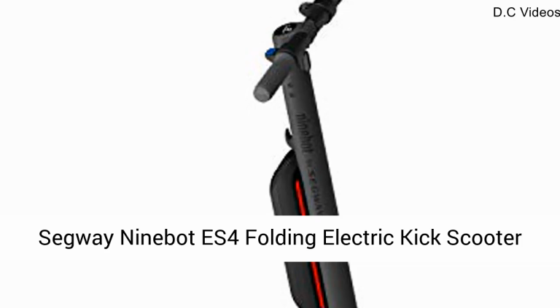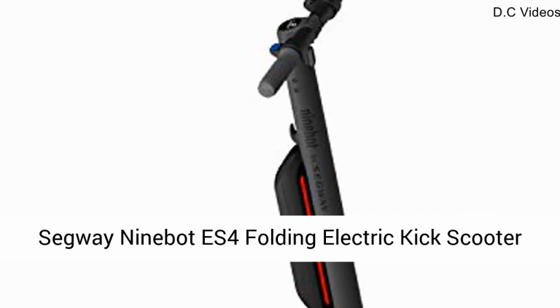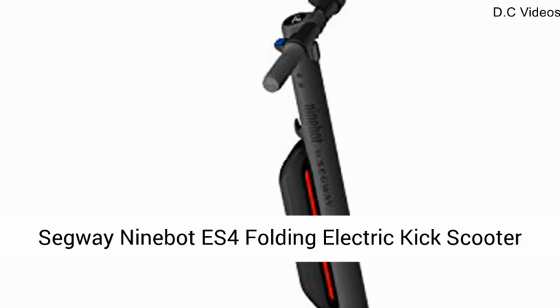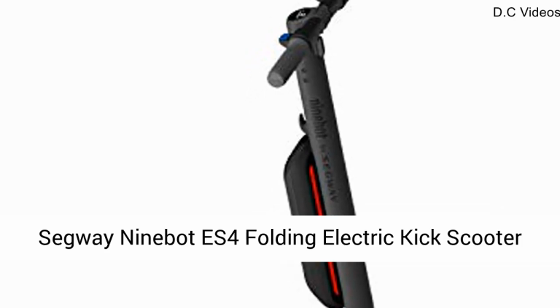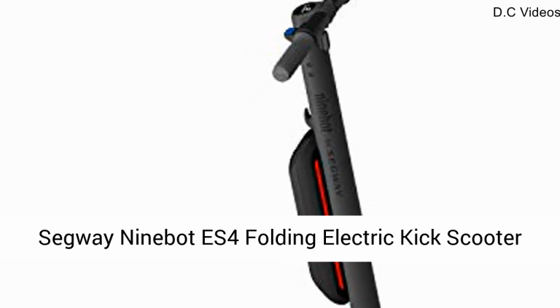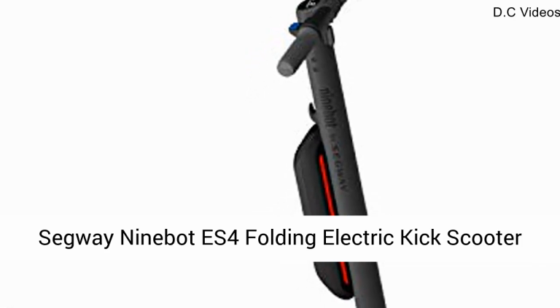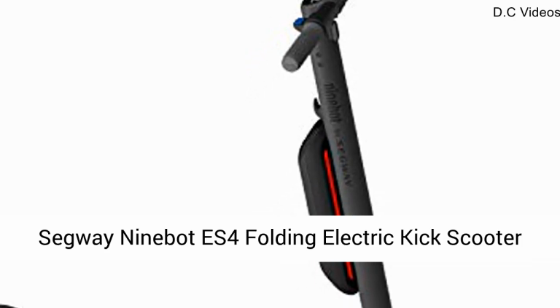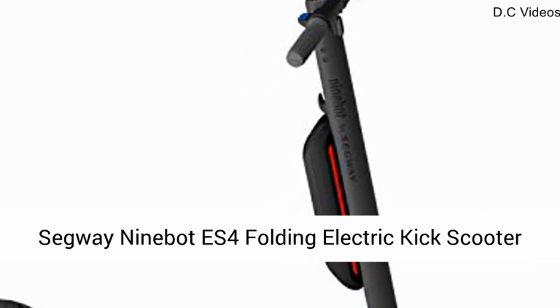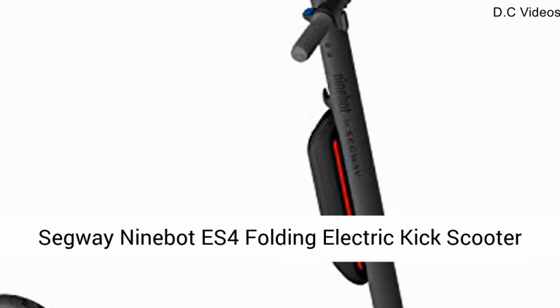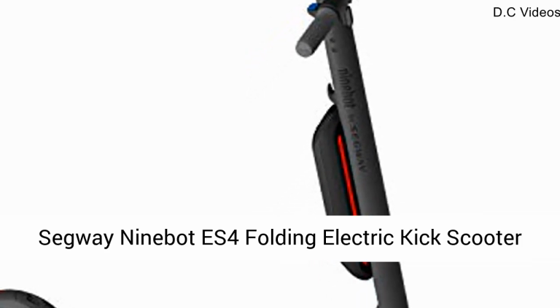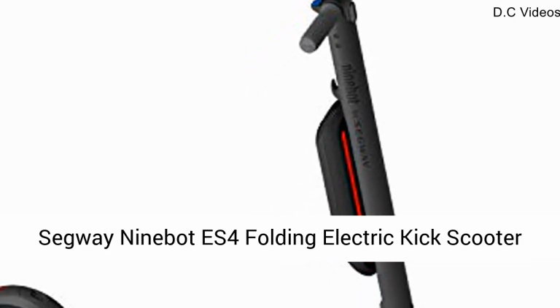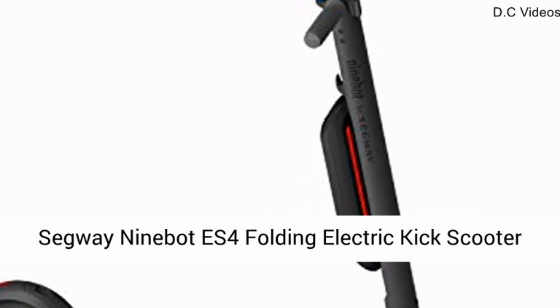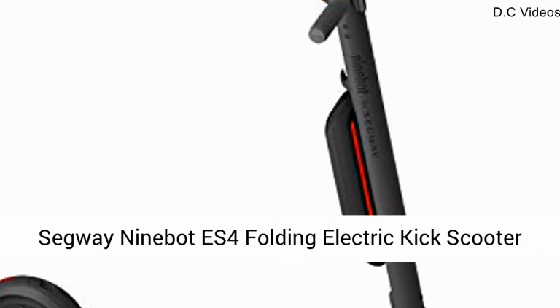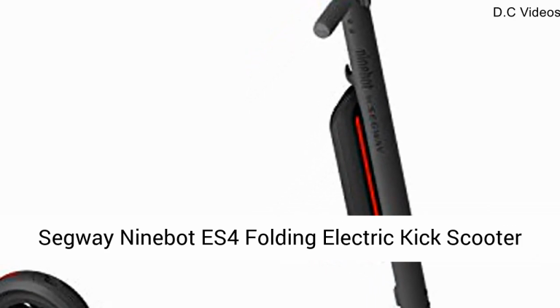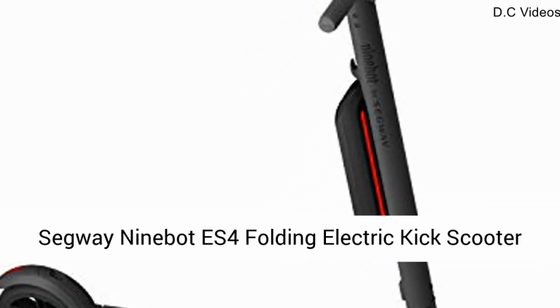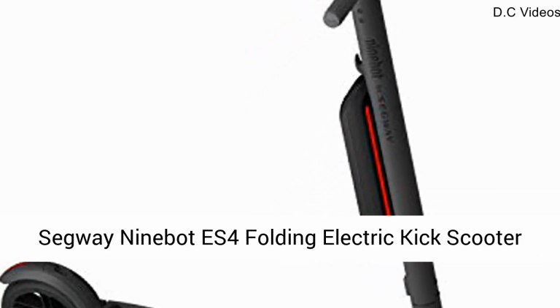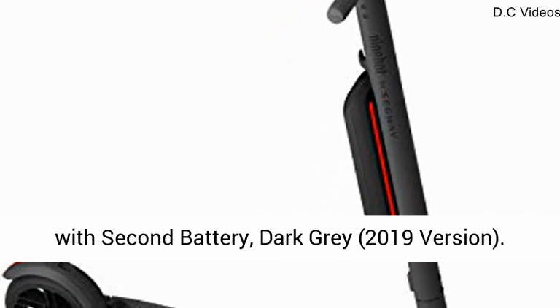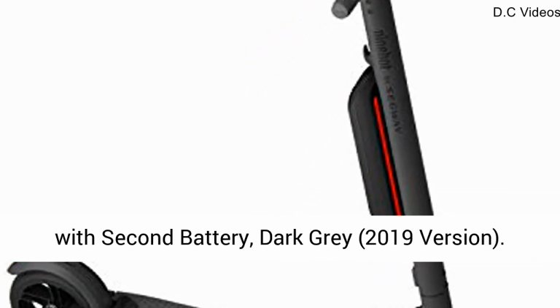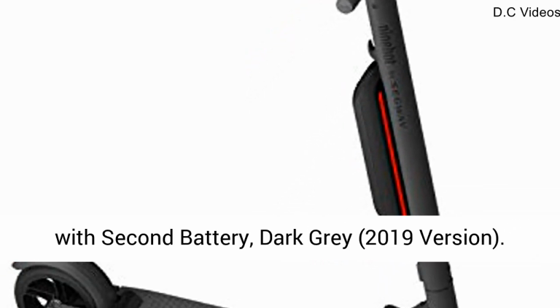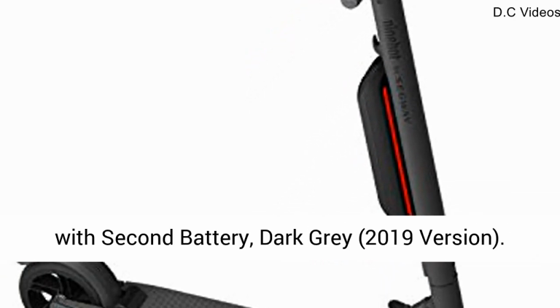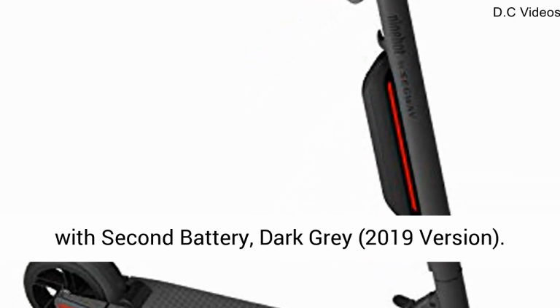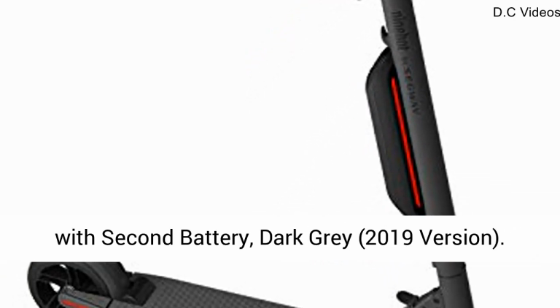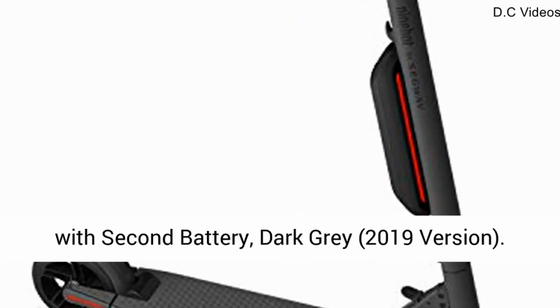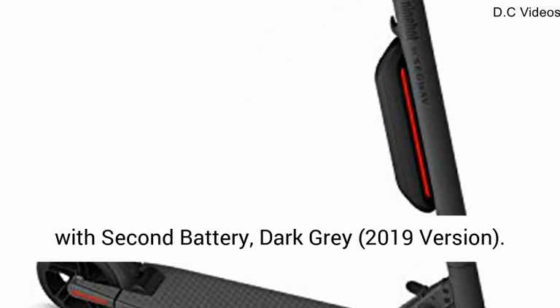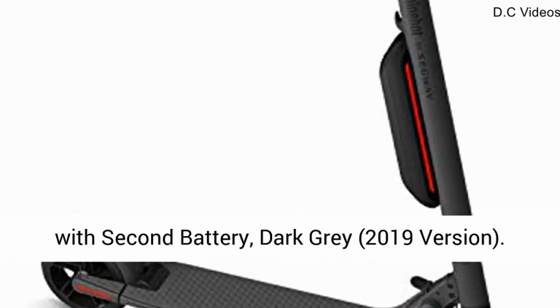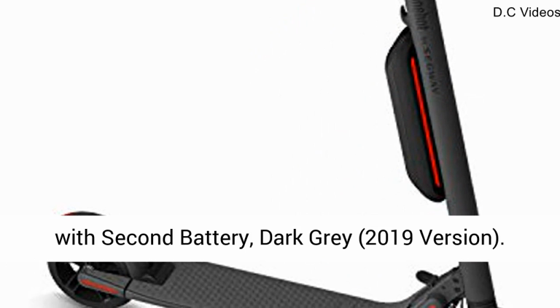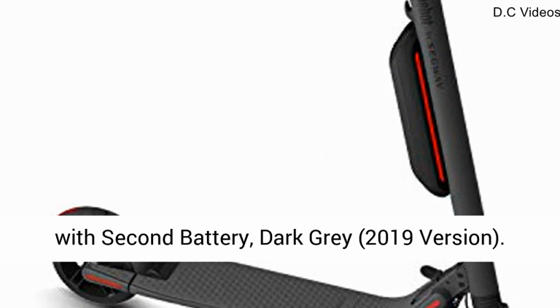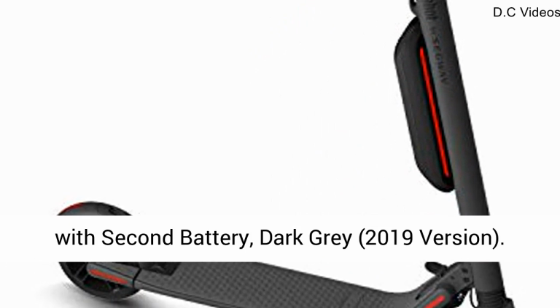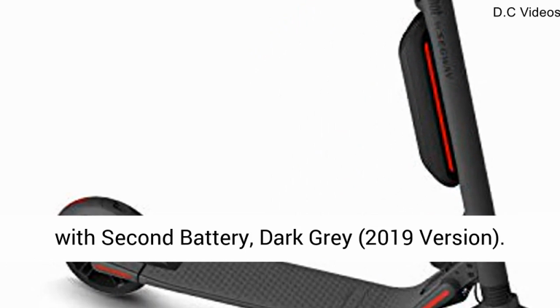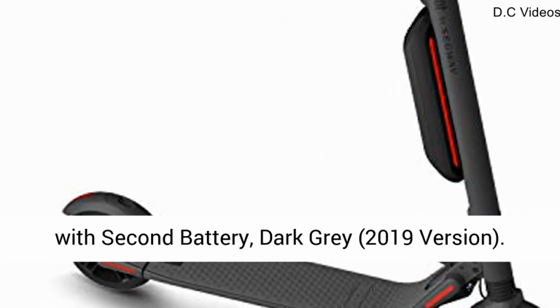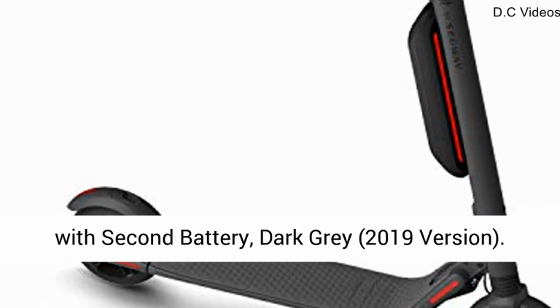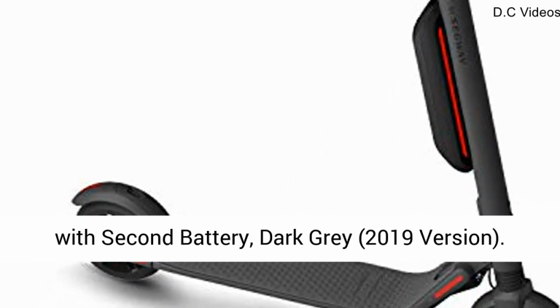Segway Ninebot ES4 Folding Electric Kick Scooter with Second Battery, Dark Grey, 2019 version.